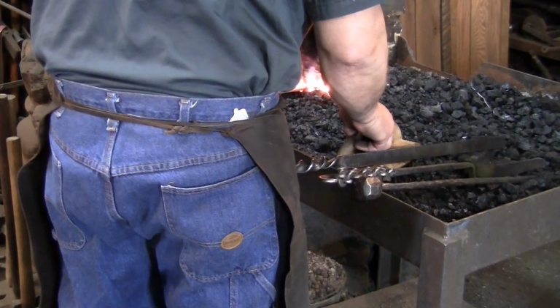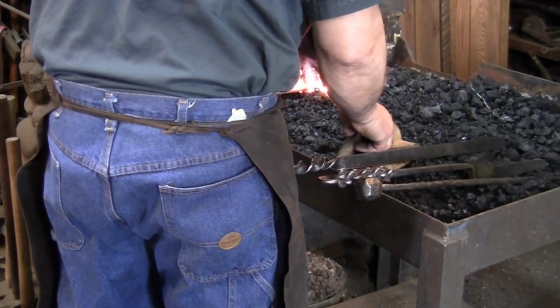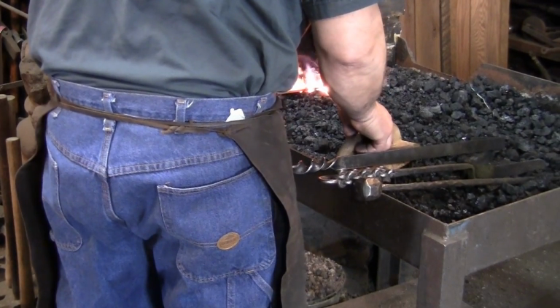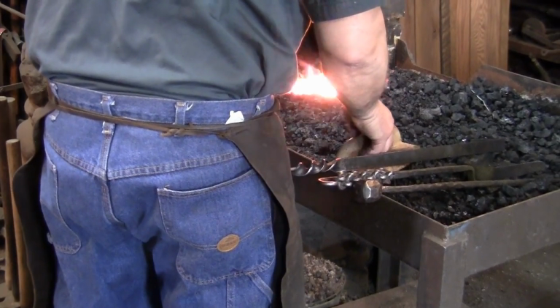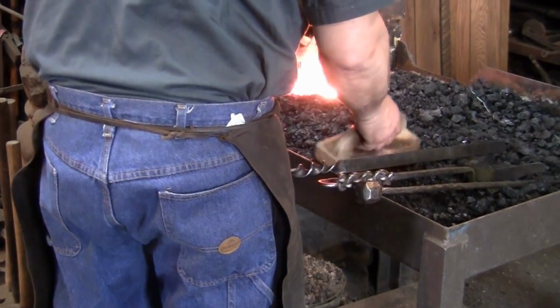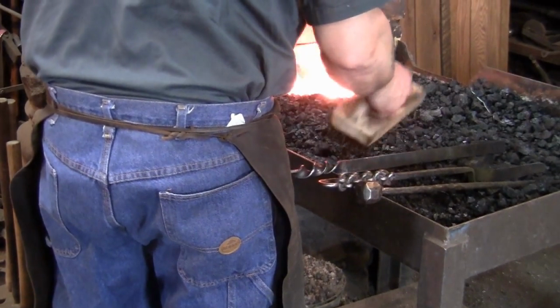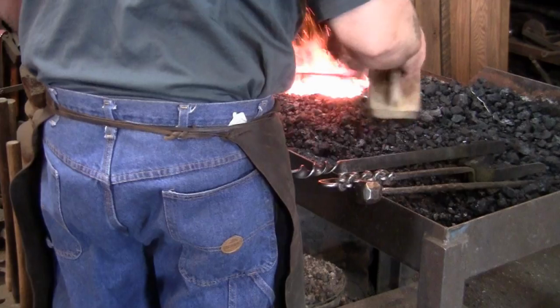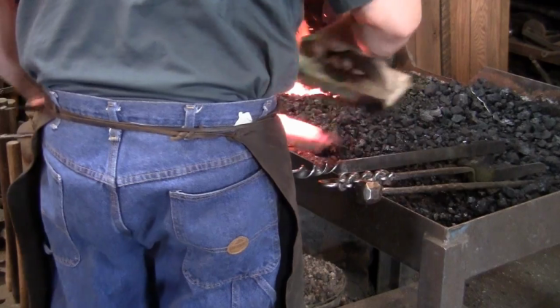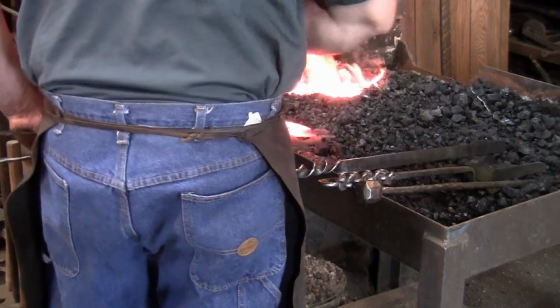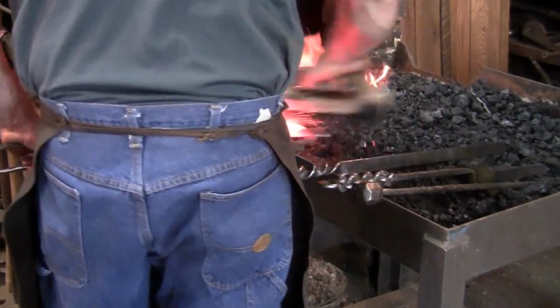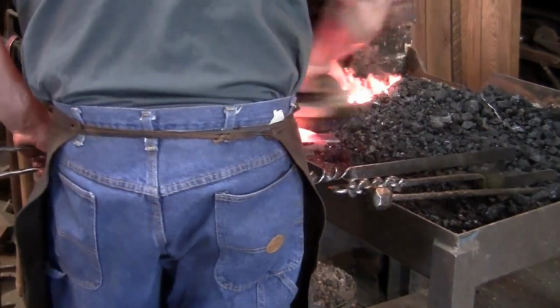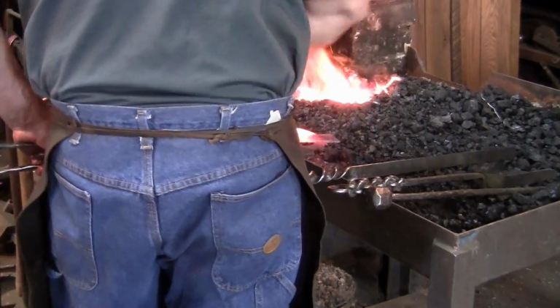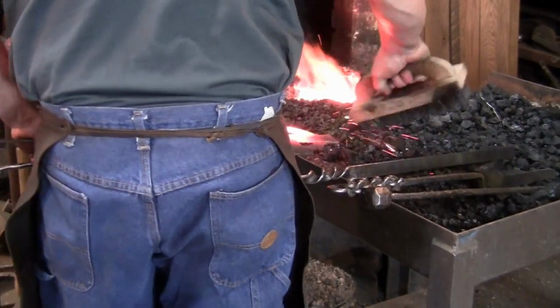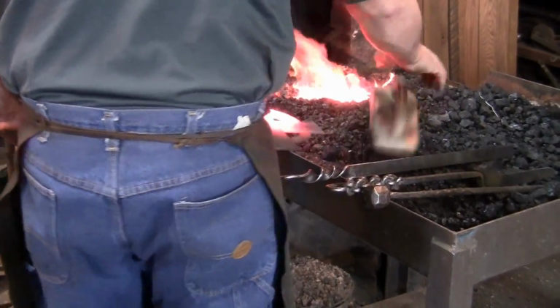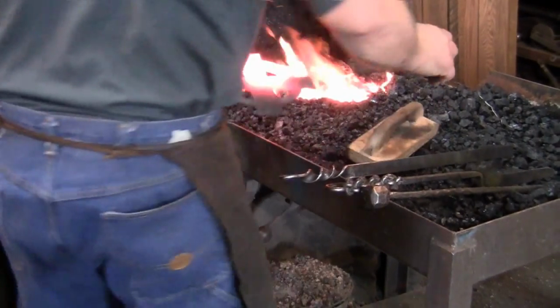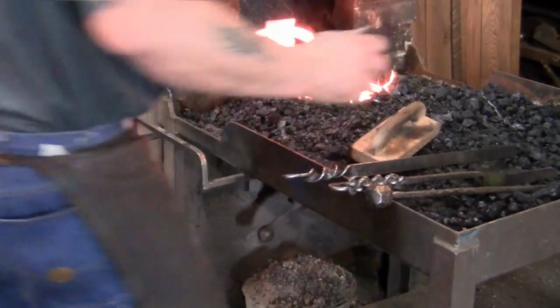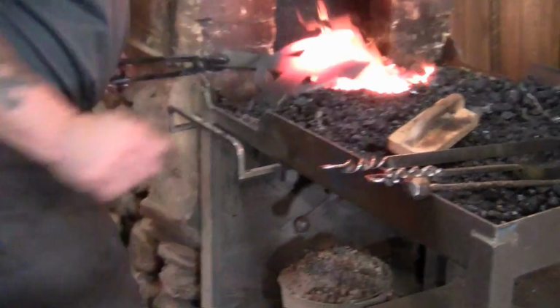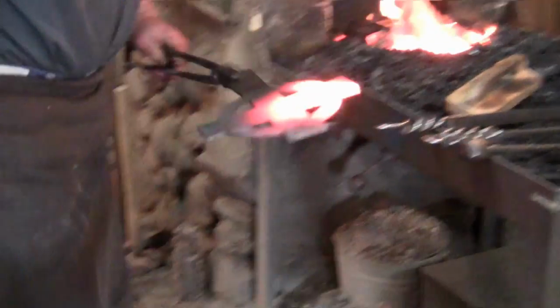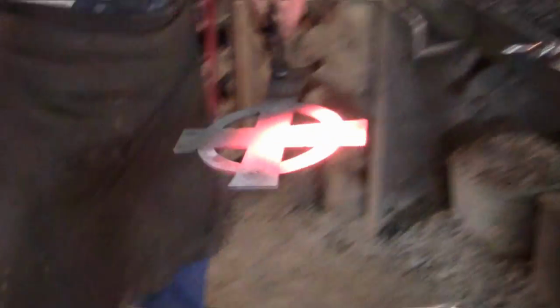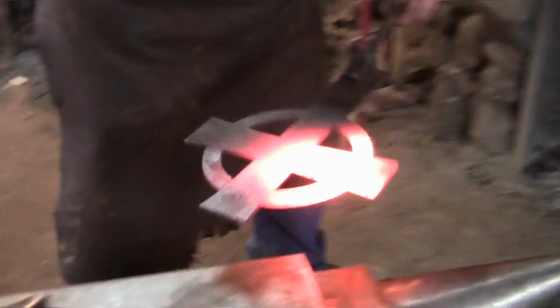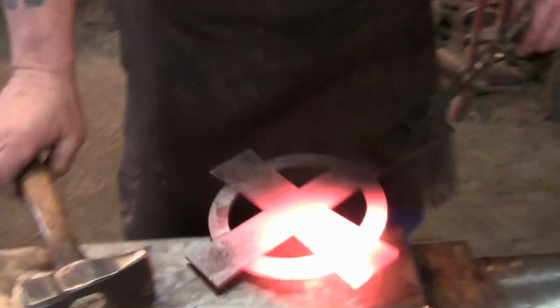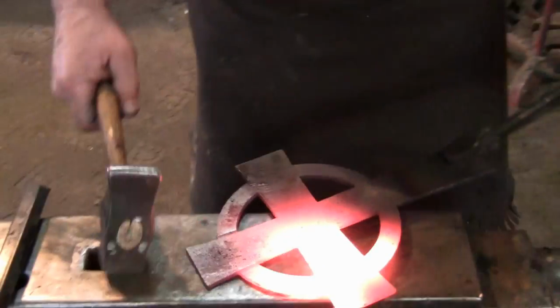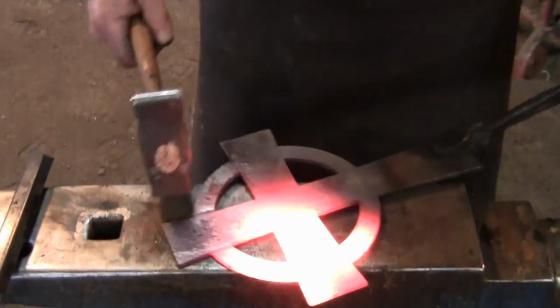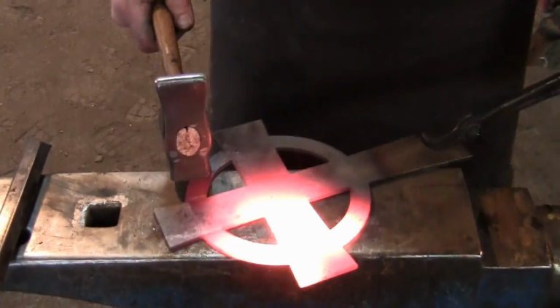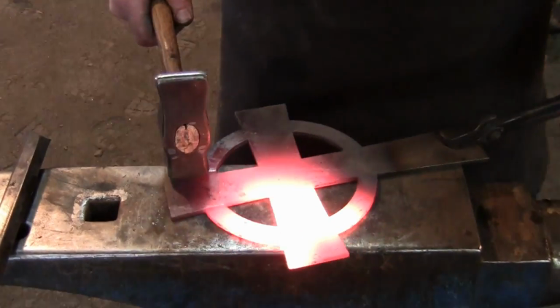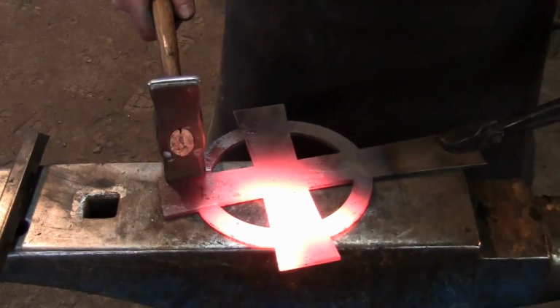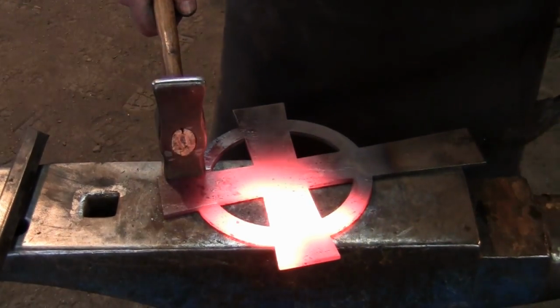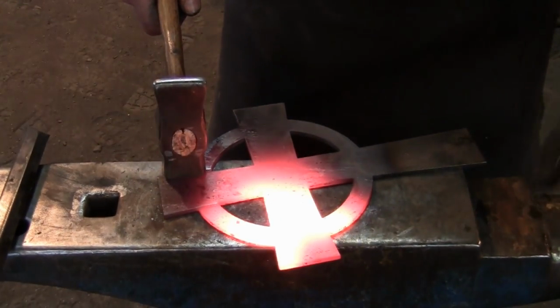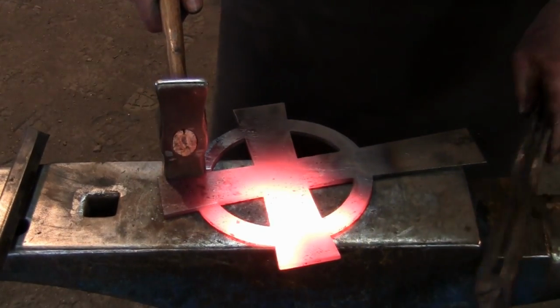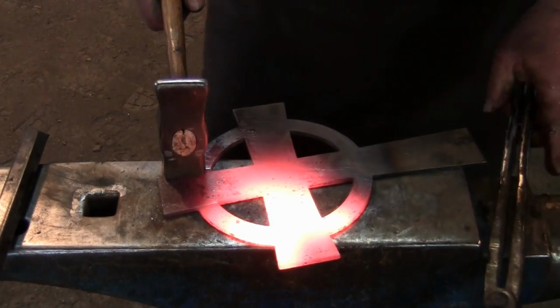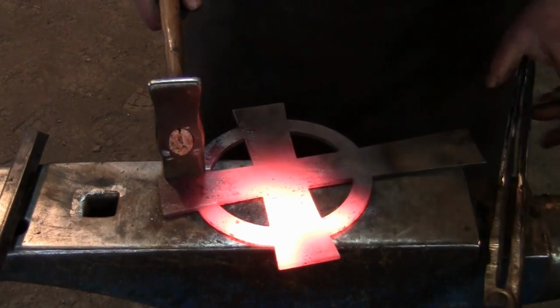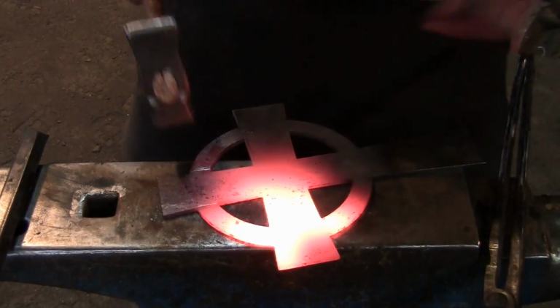Now, heat the larger piece up and use a butcher tool to fuller in a groove at each point where the ring meets the cross.